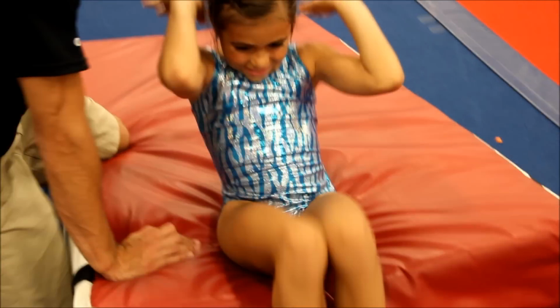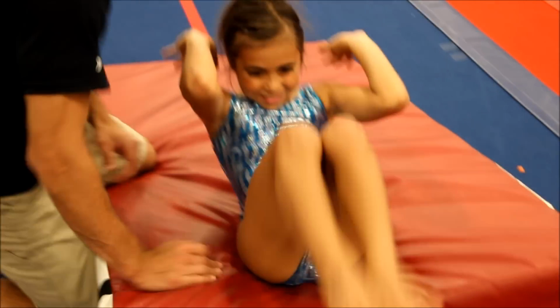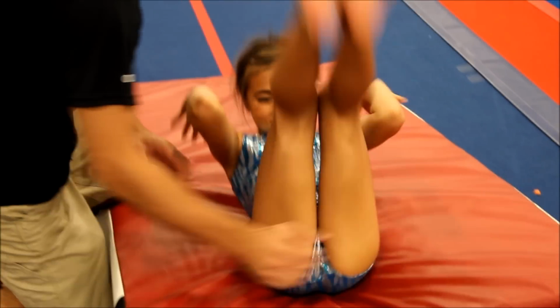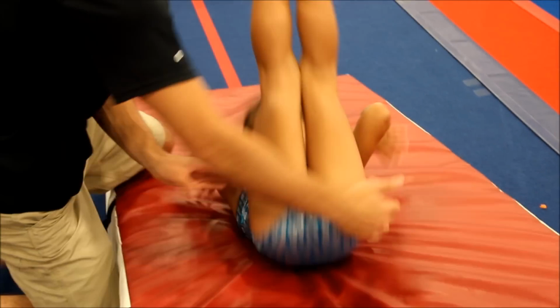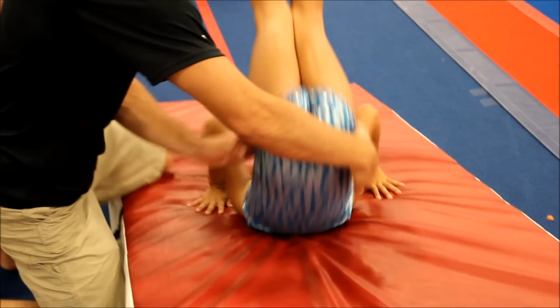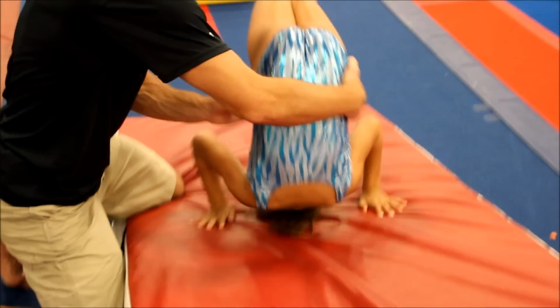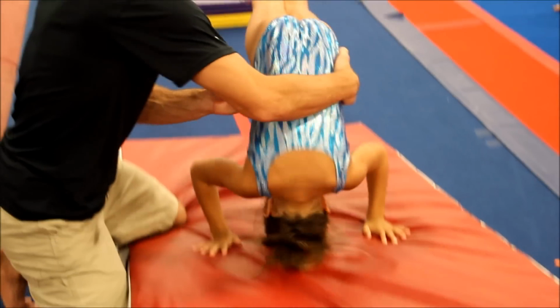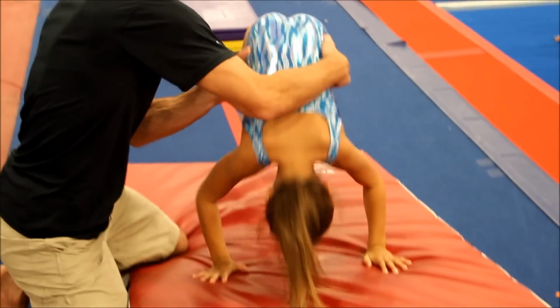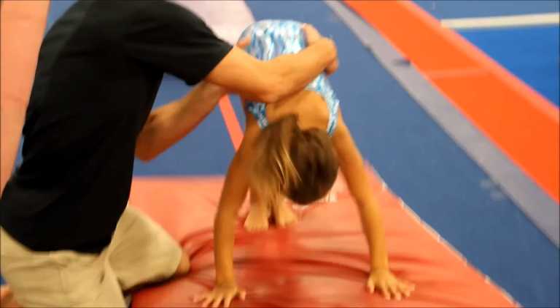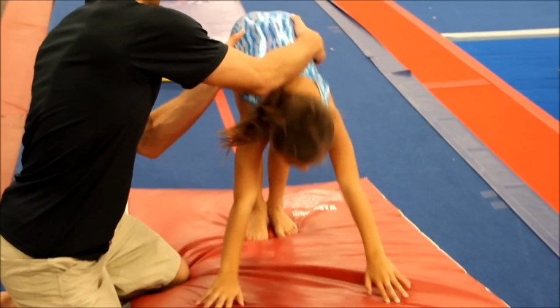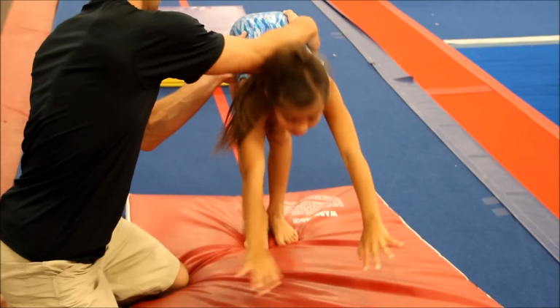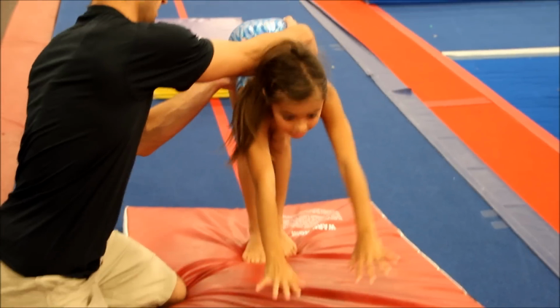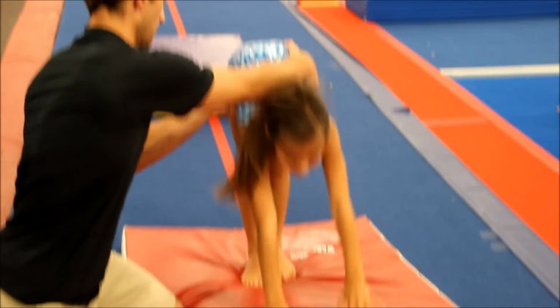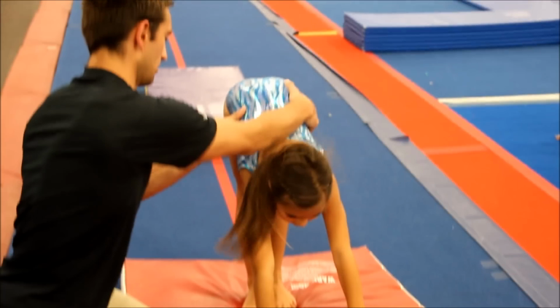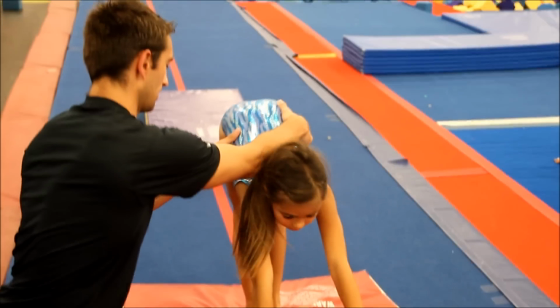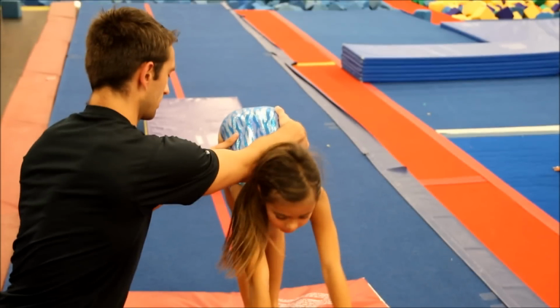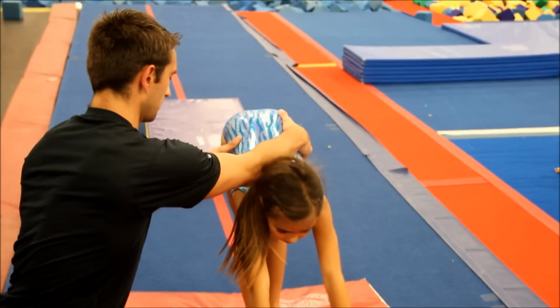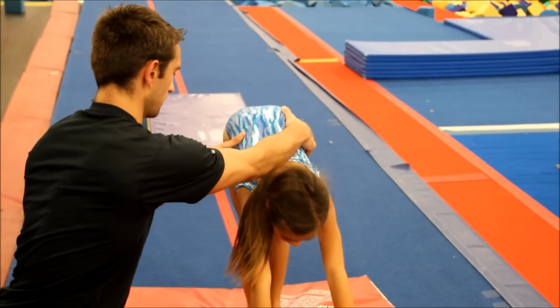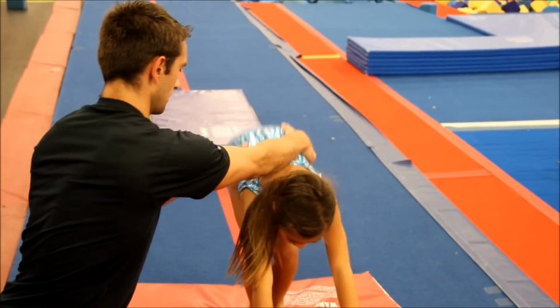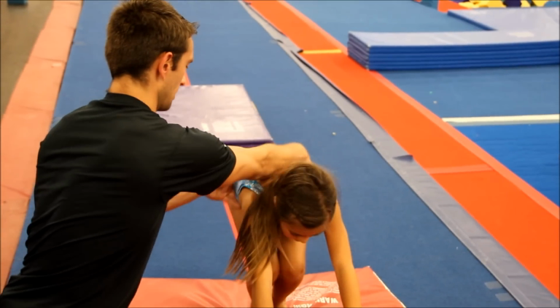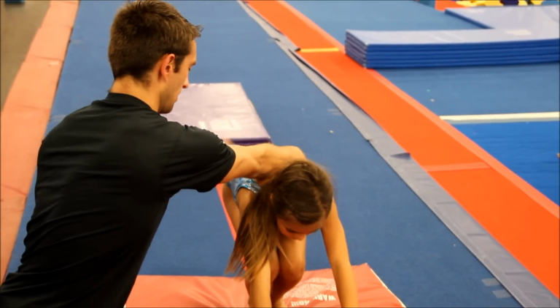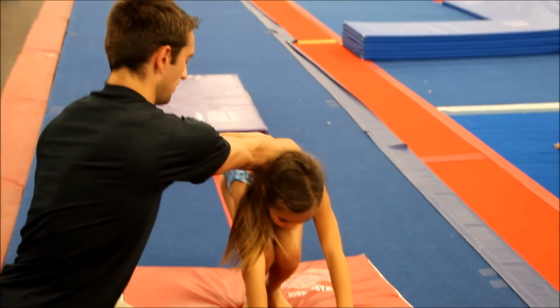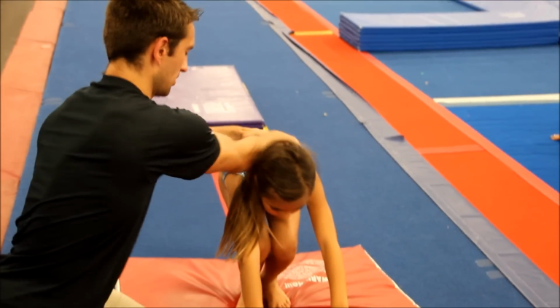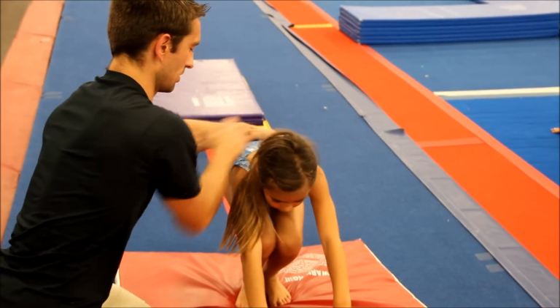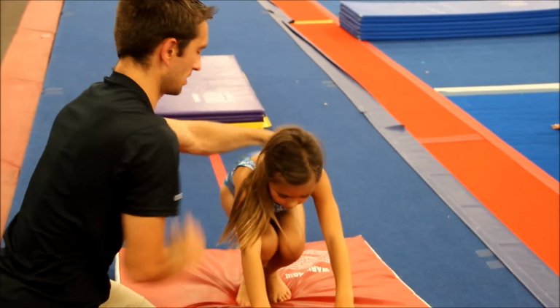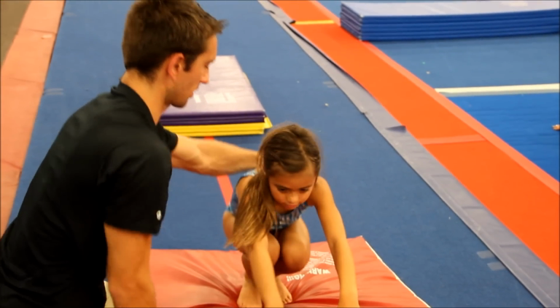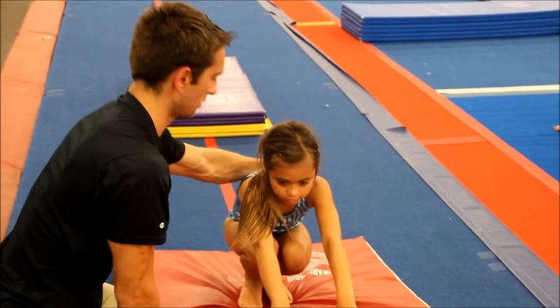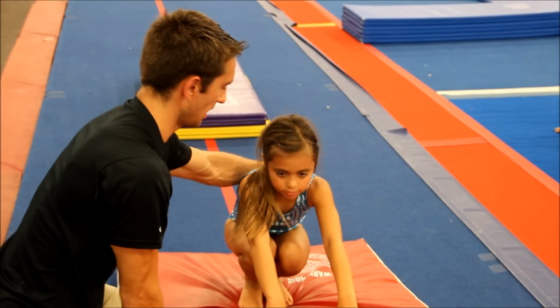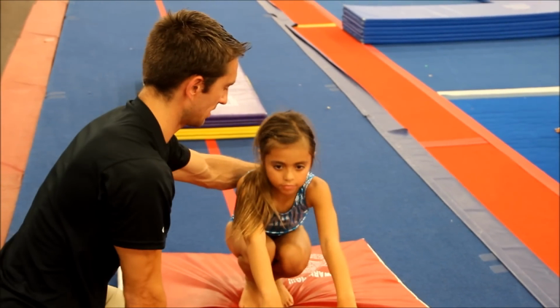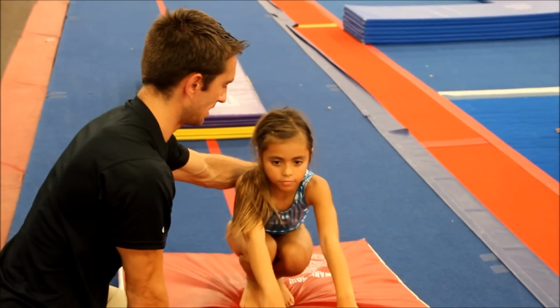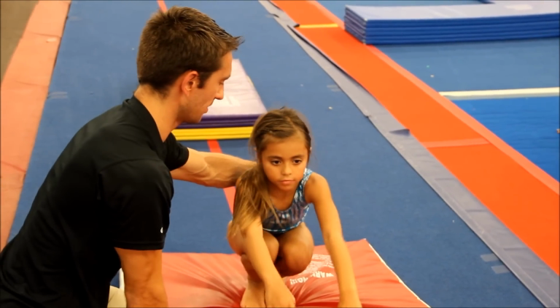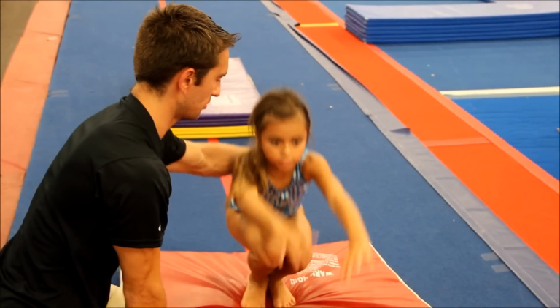To your feet. Bend your knees. Finish in a tuck. And stop that stretch.